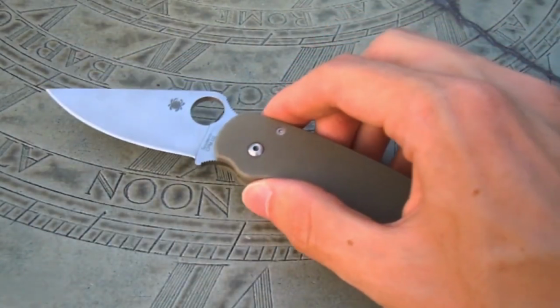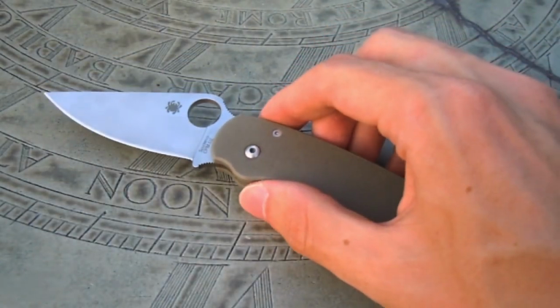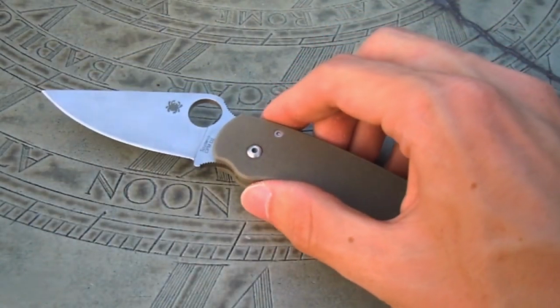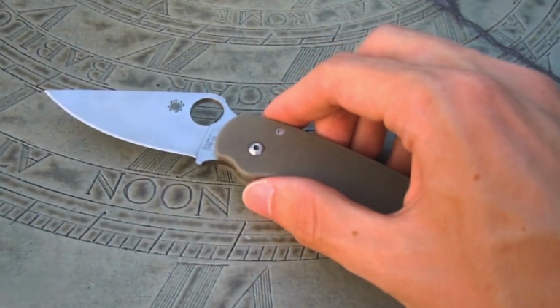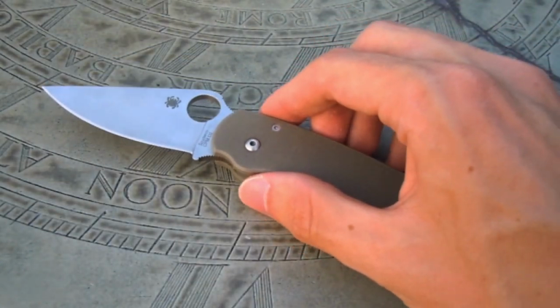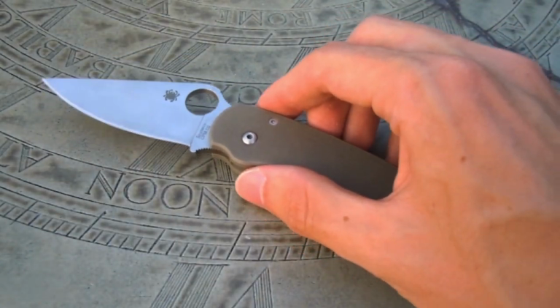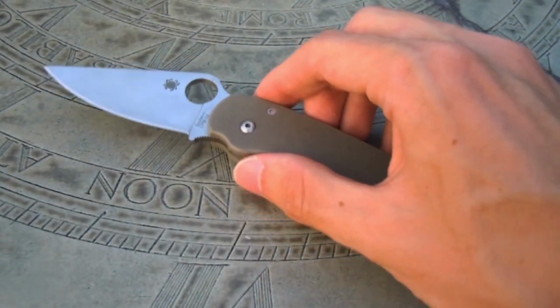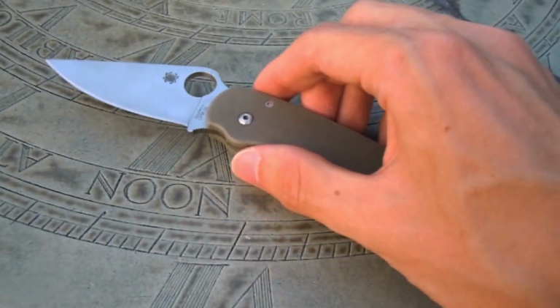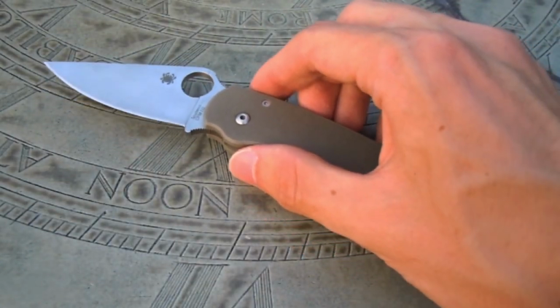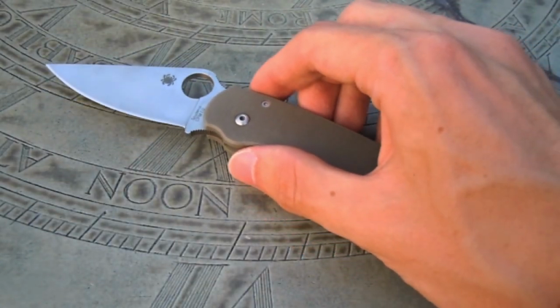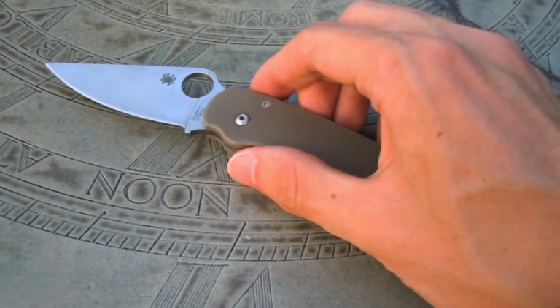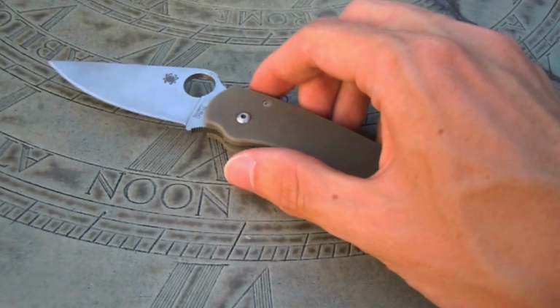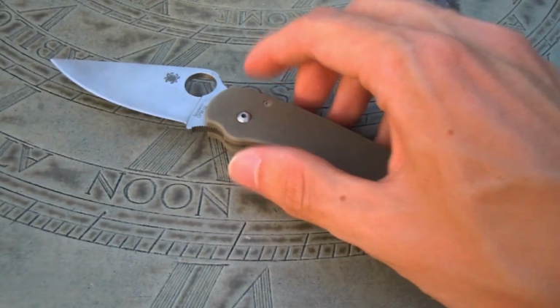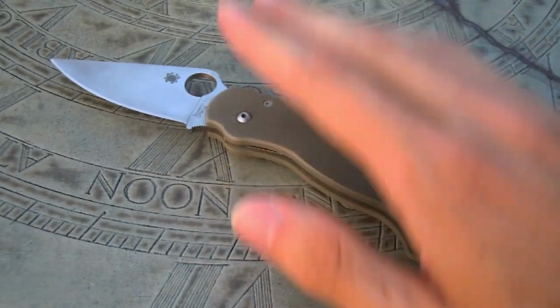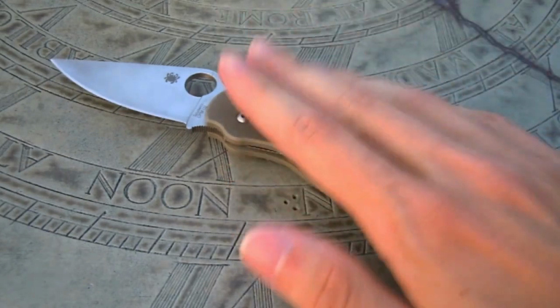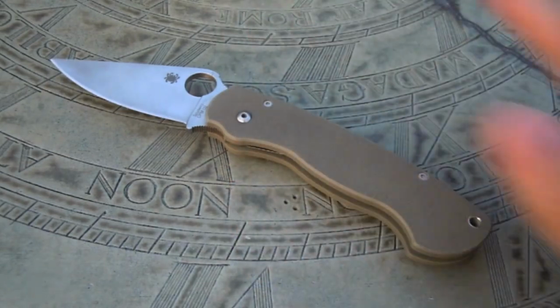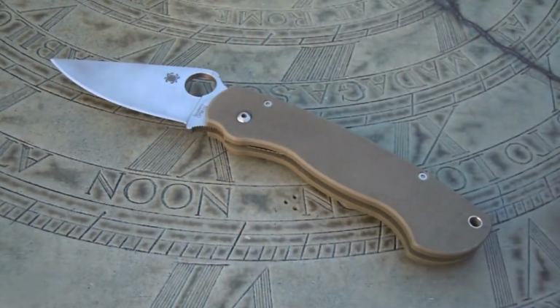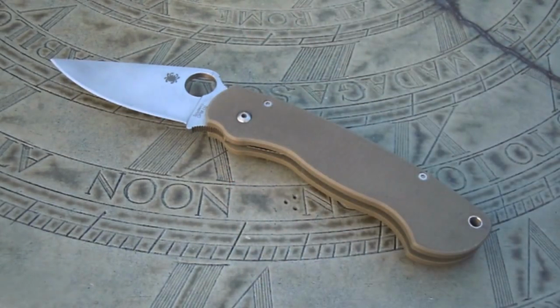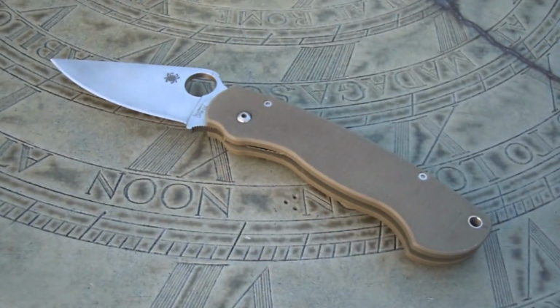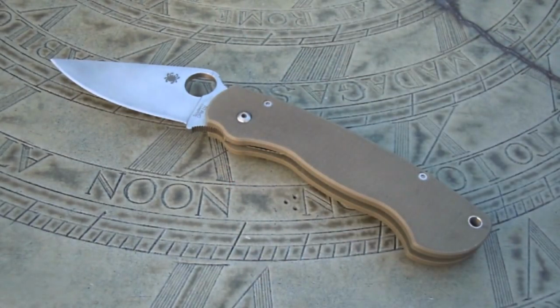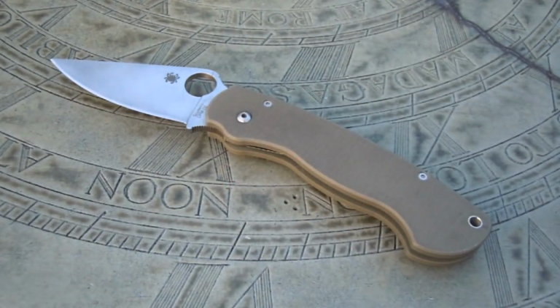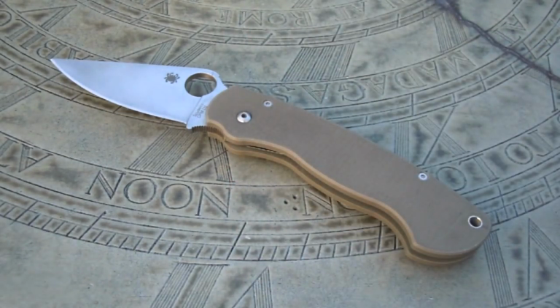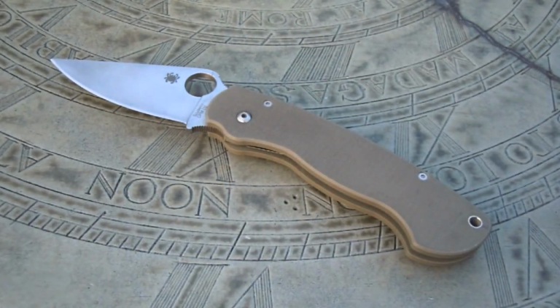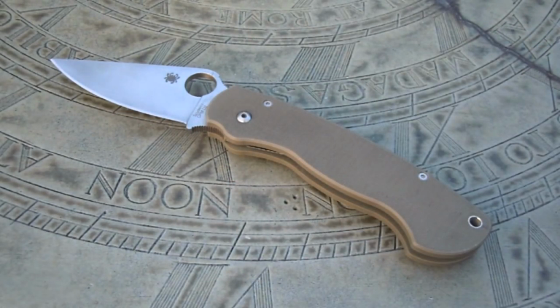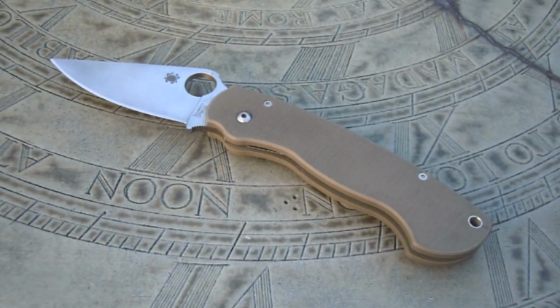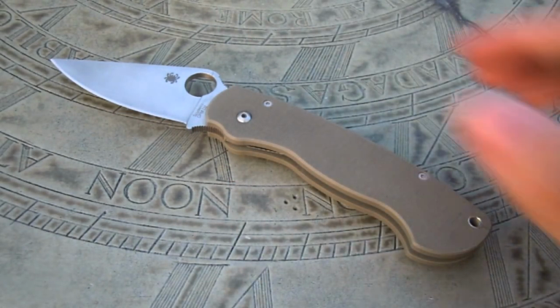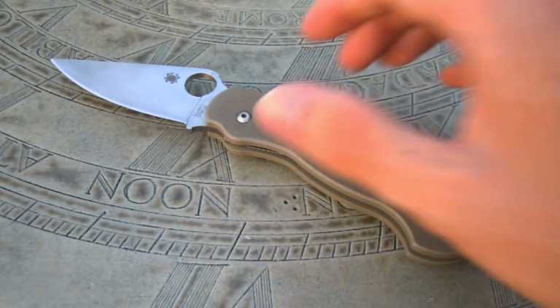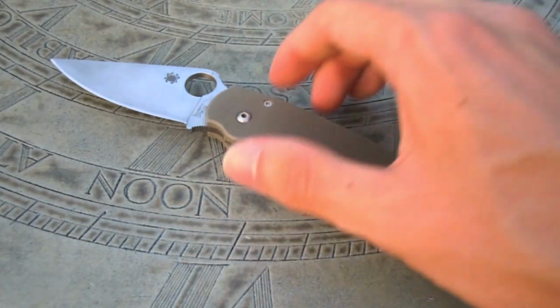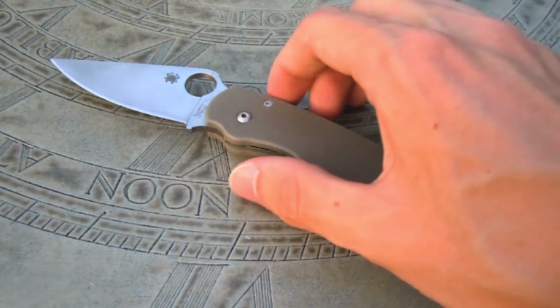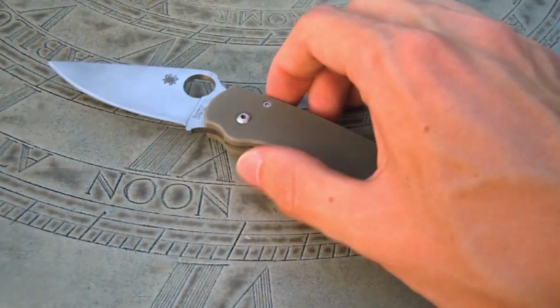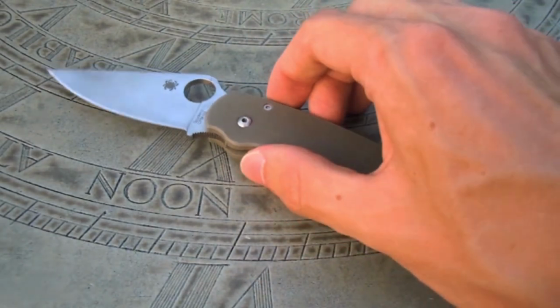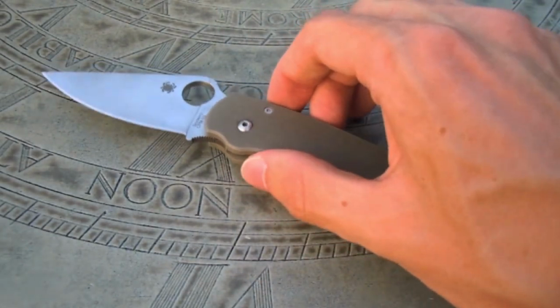So in this video we're going to be taking a look at this knife, going through some specifications, and just talking about it in general.